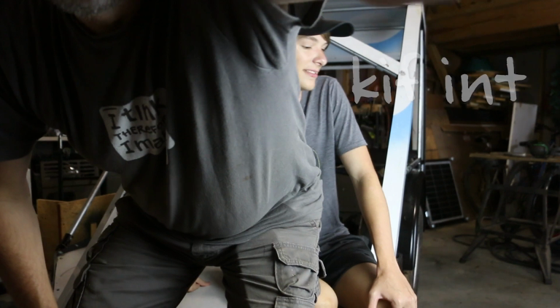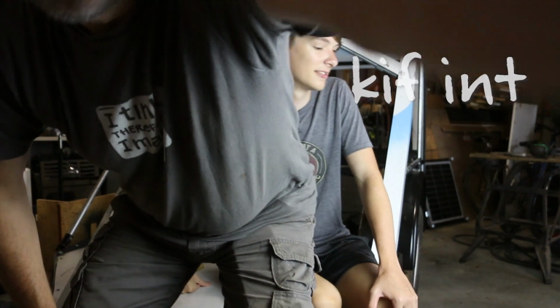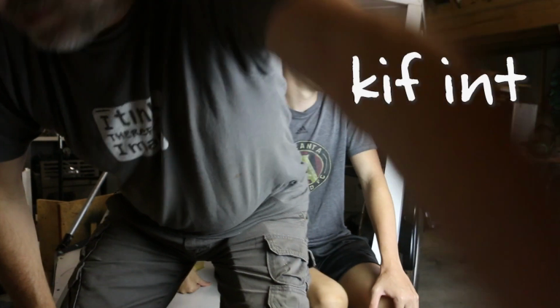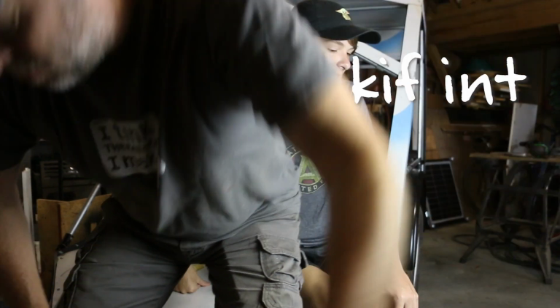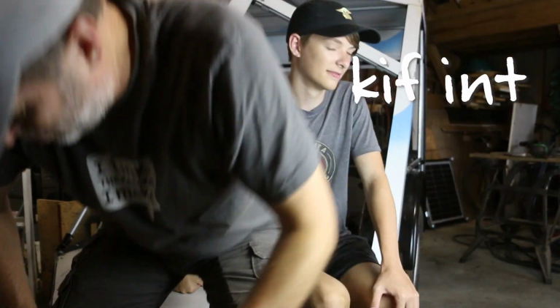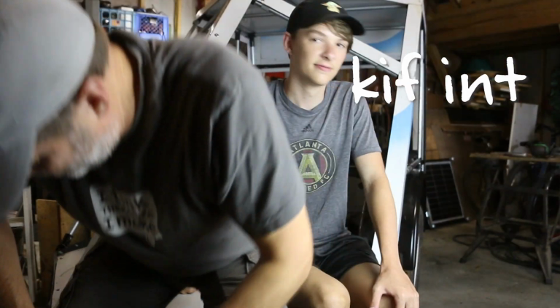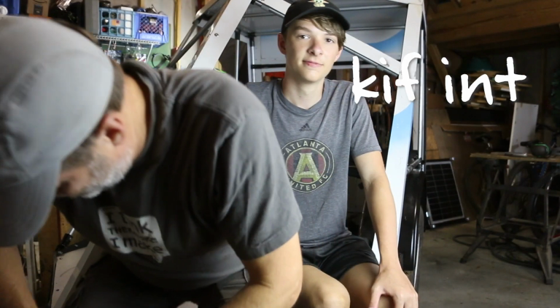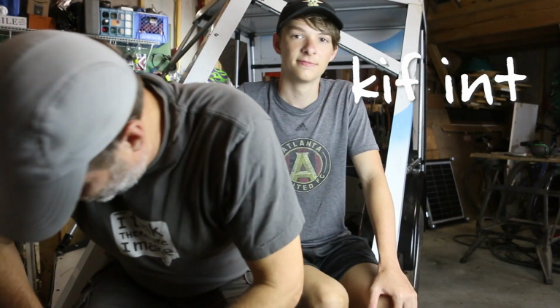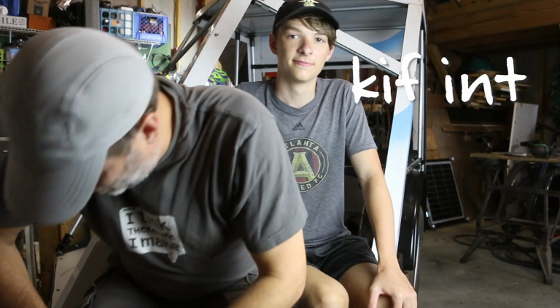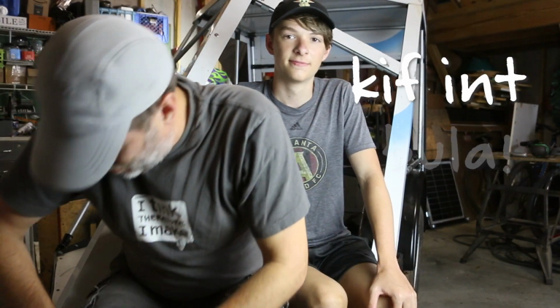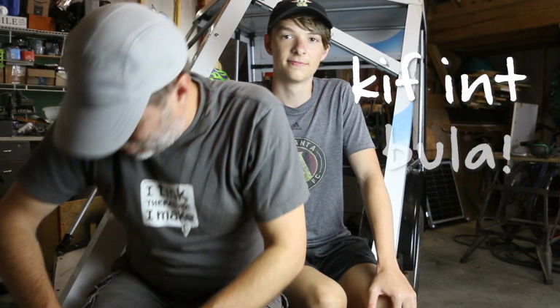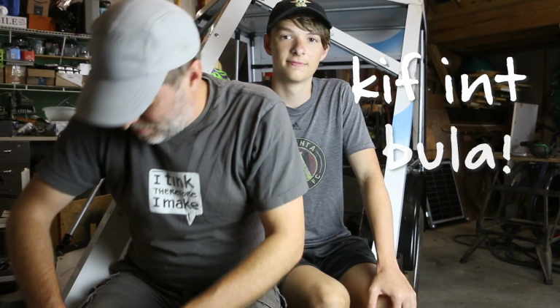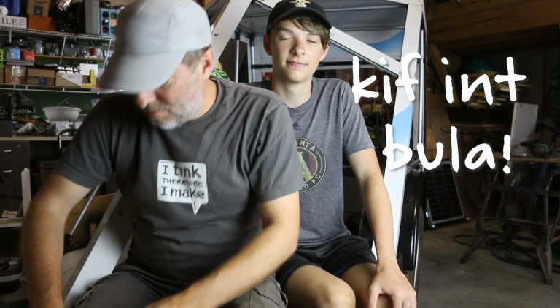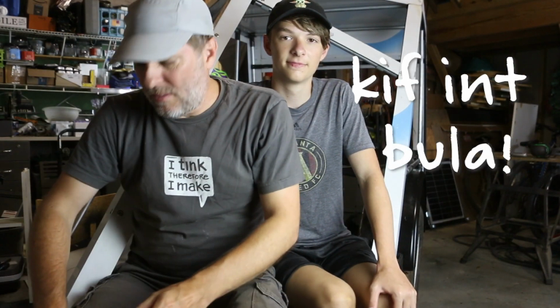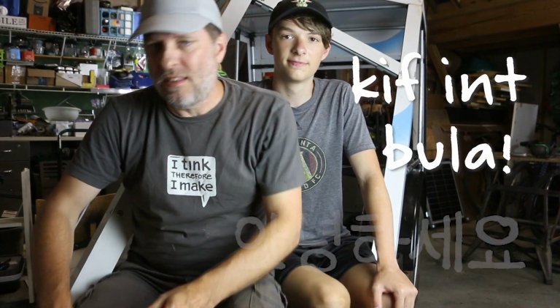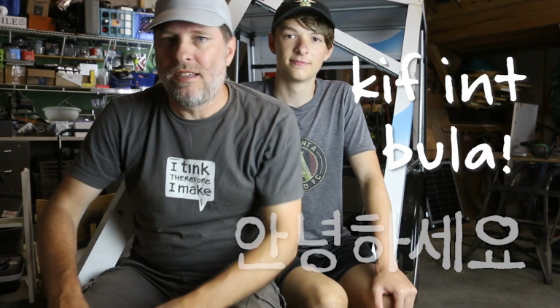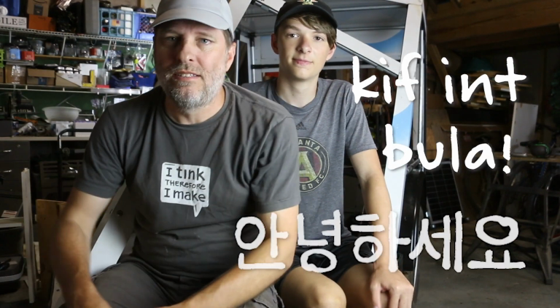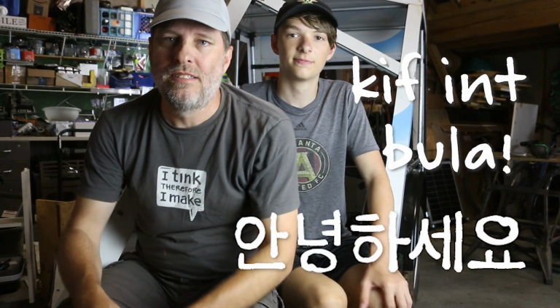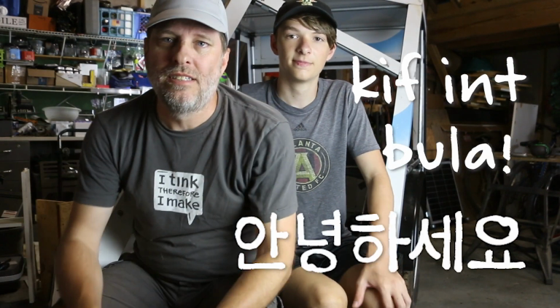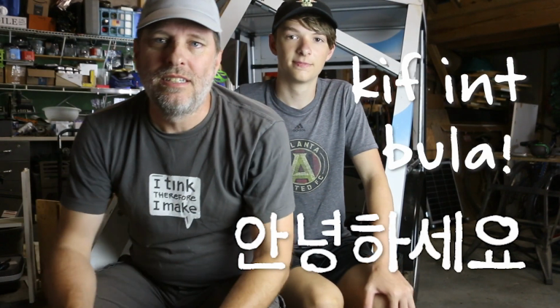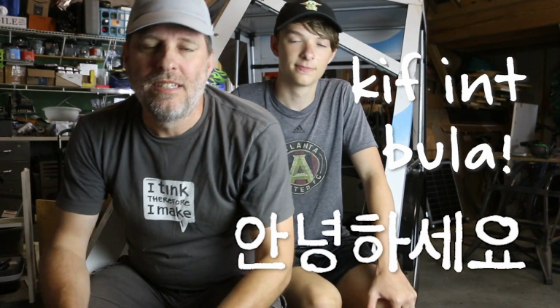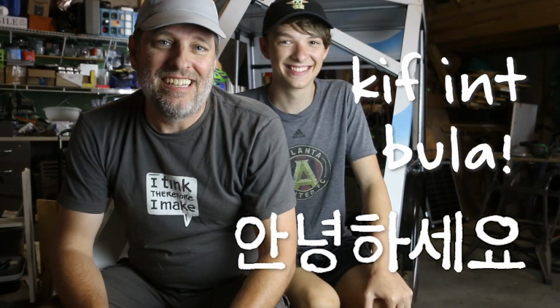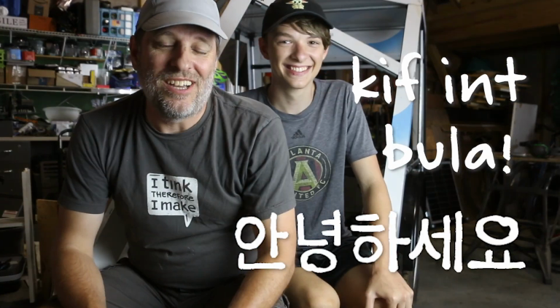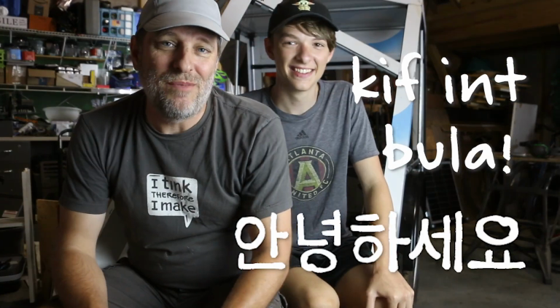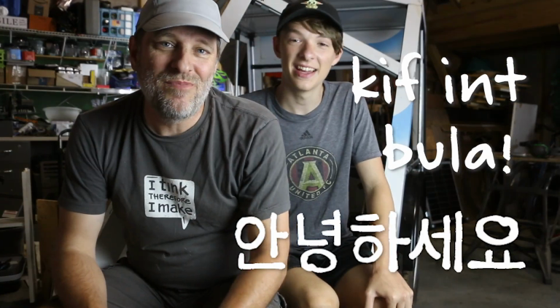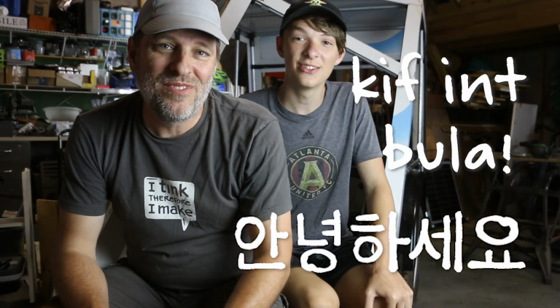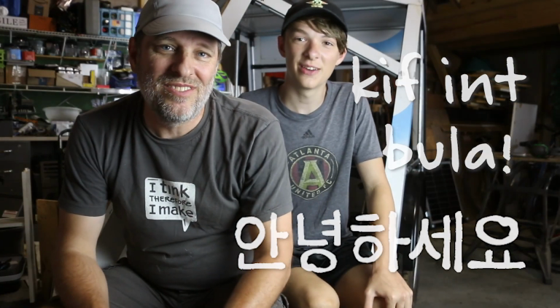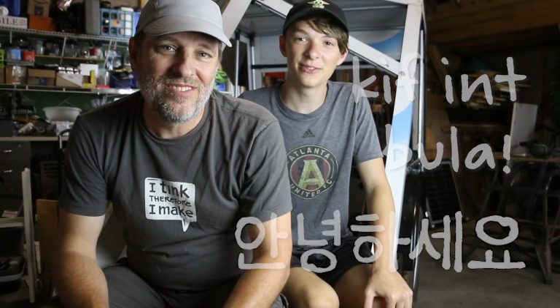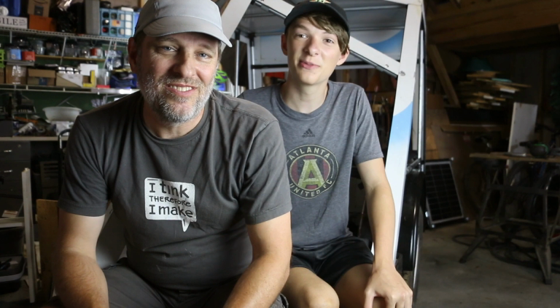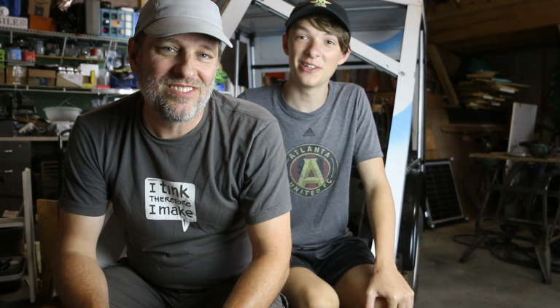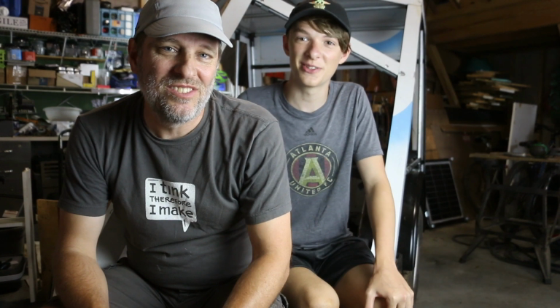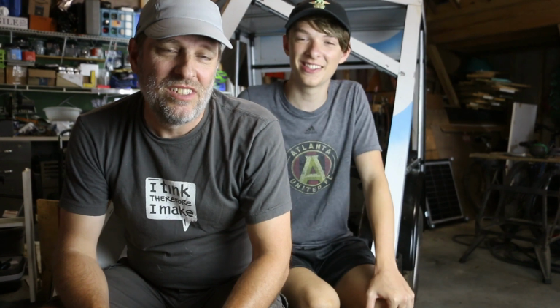Keef Eint, Bula, and Annyeonghaseyo. Hi, it's Tom and Trevor from Green Shorts.